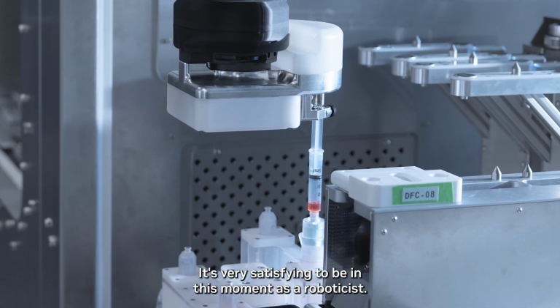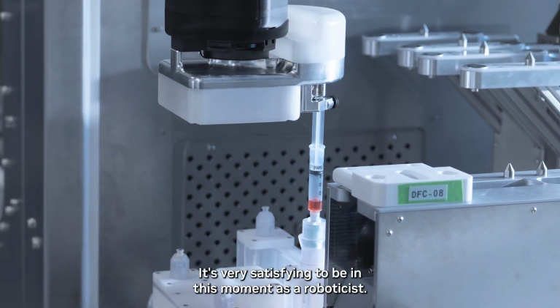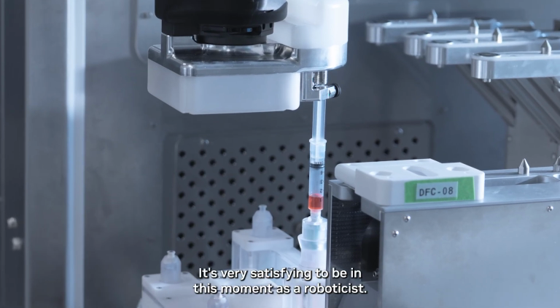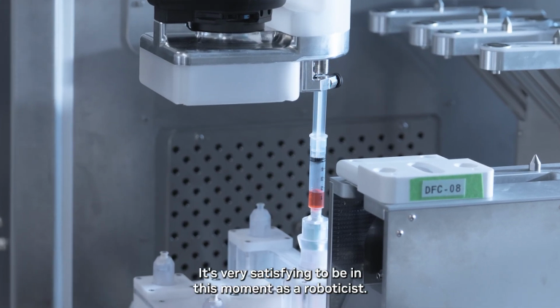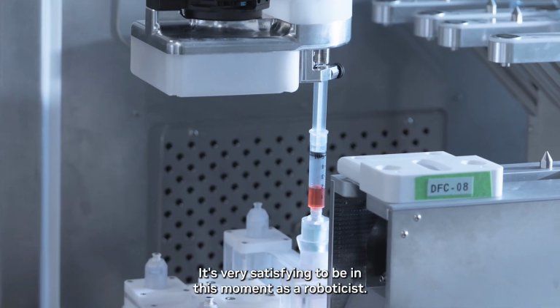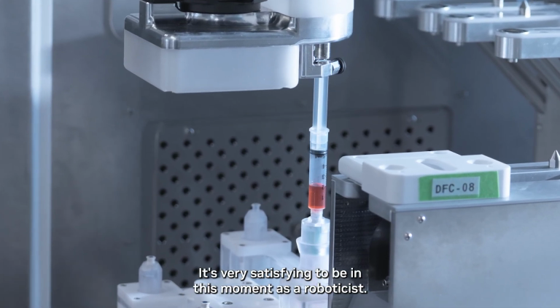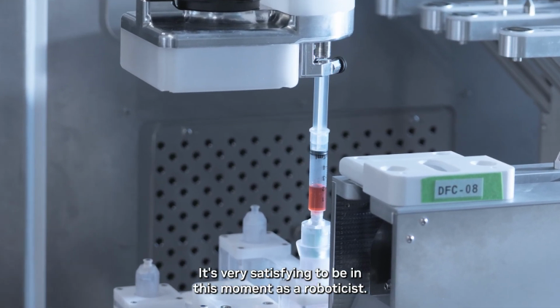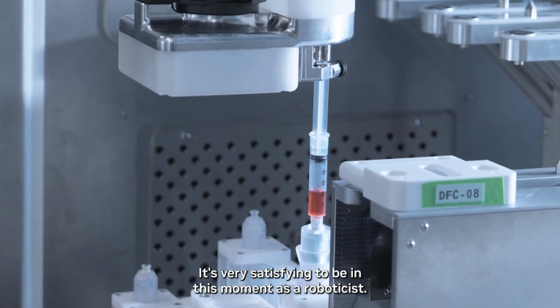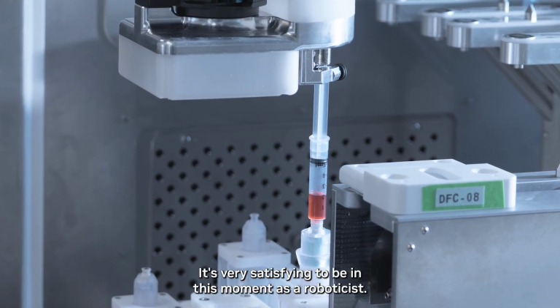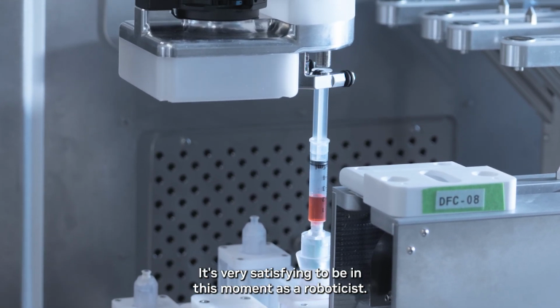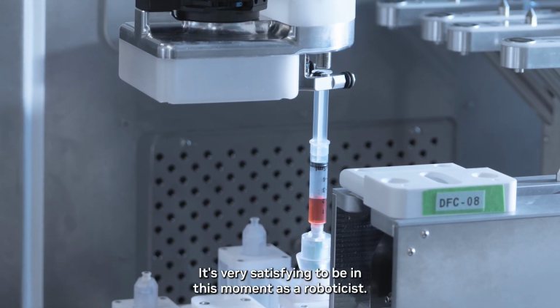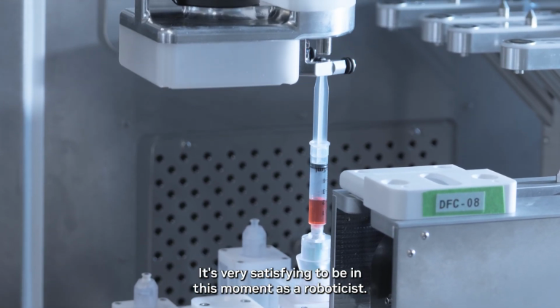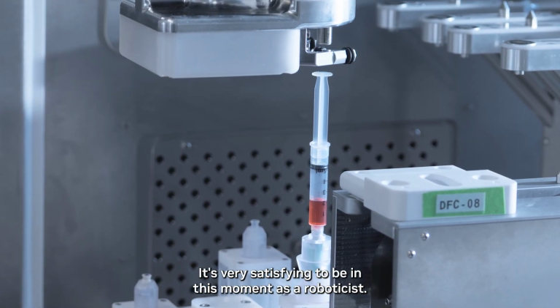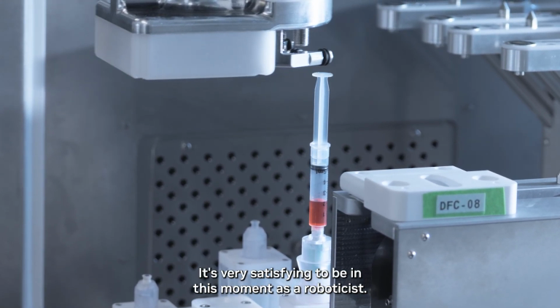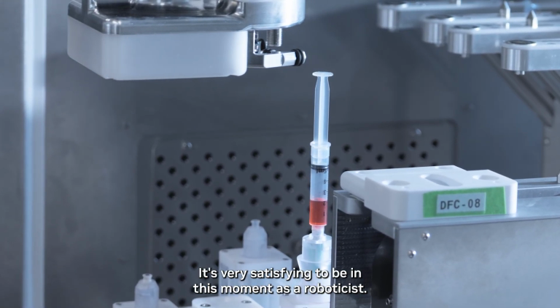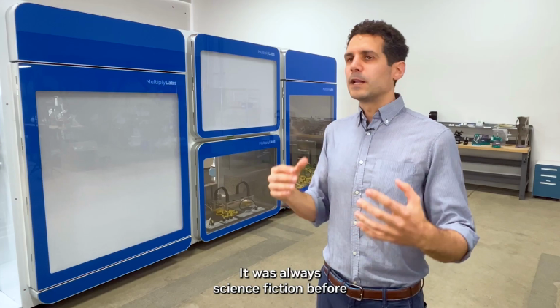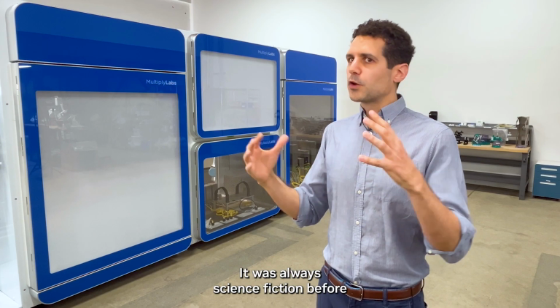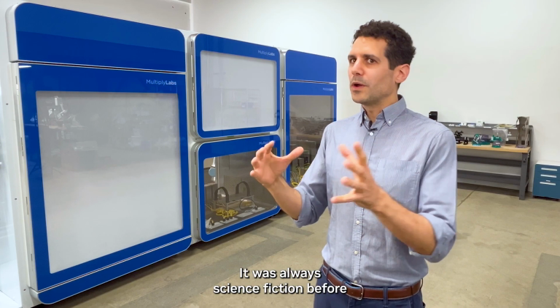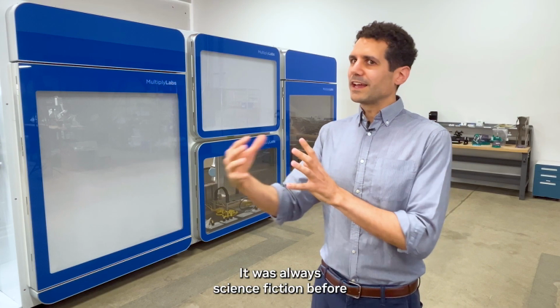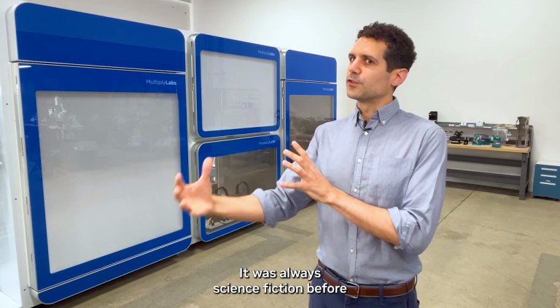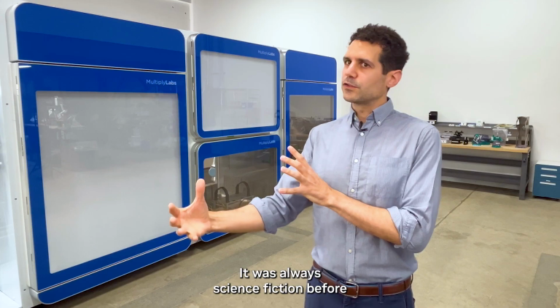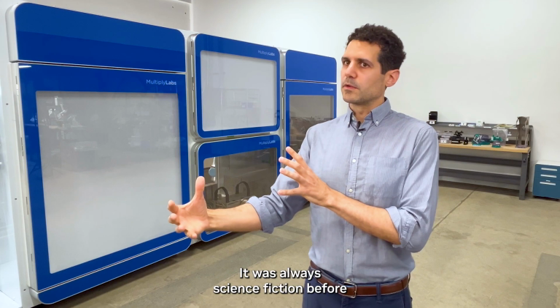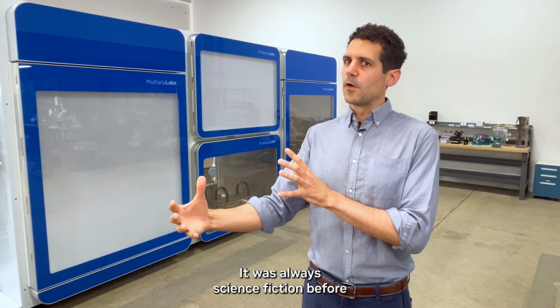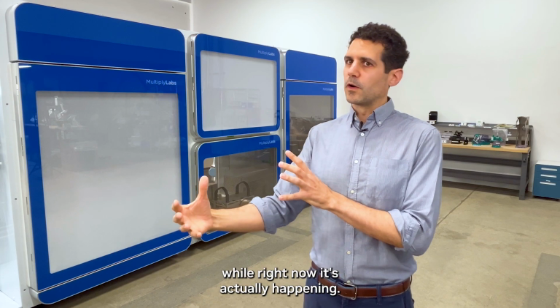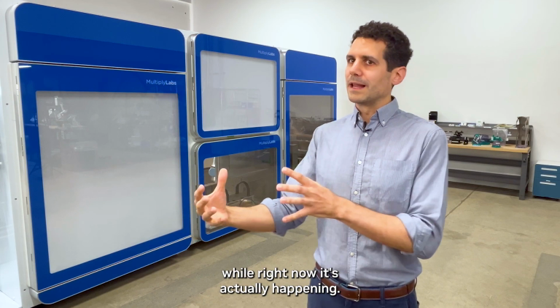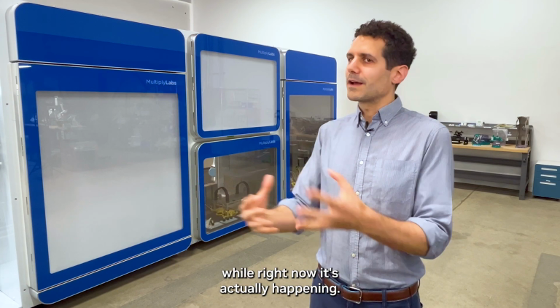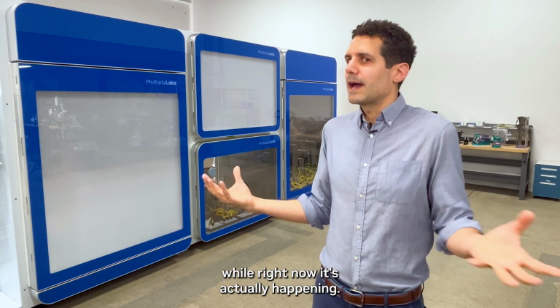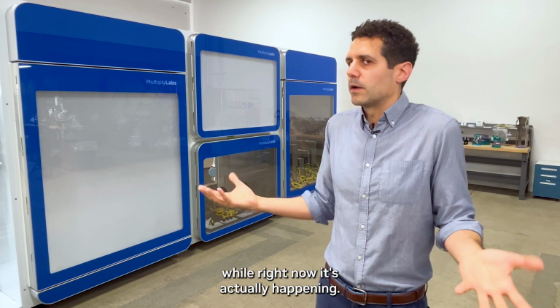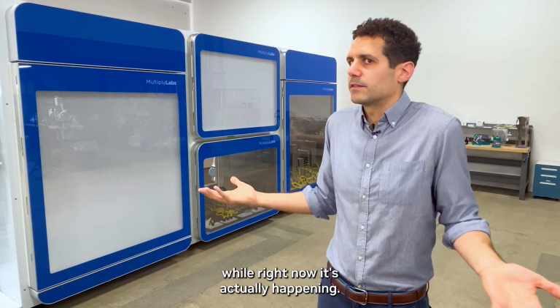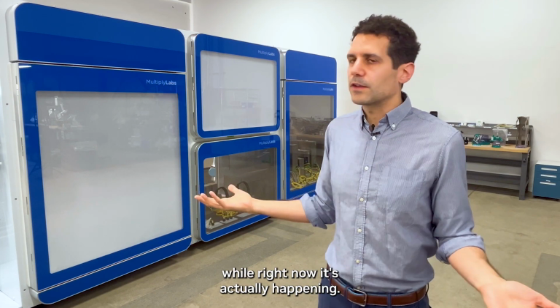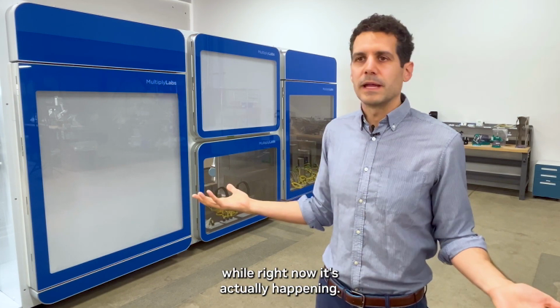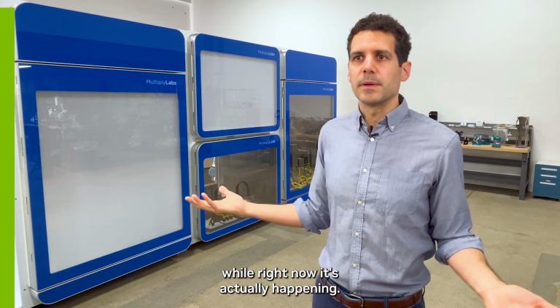It's very satisfying to be in this moment as a roboticist. It was always science fiction before, while right now it's actually happening.